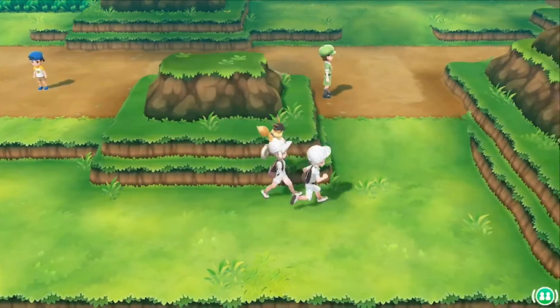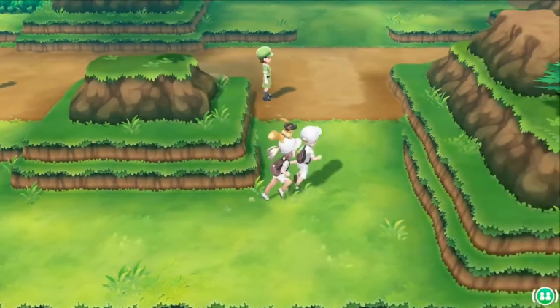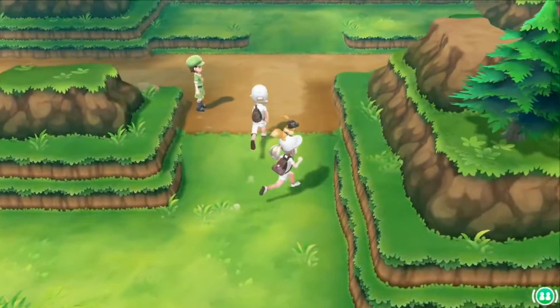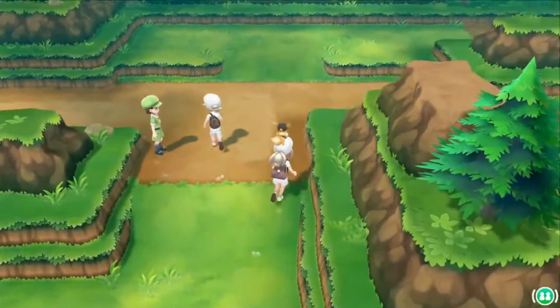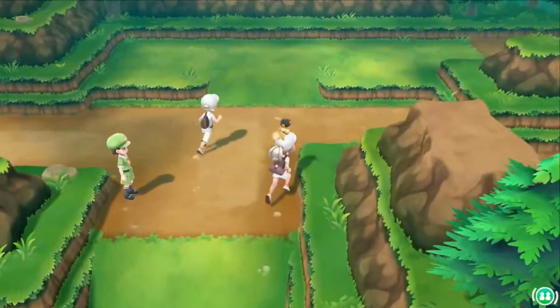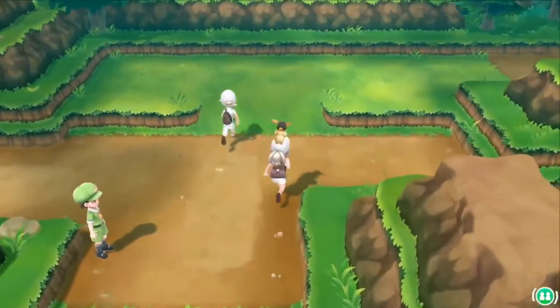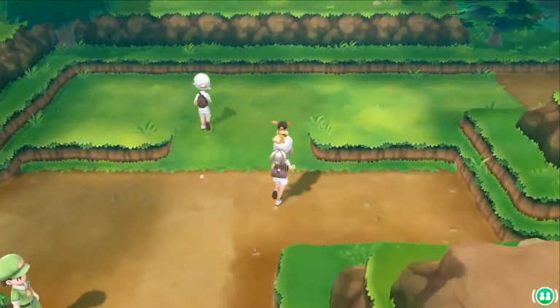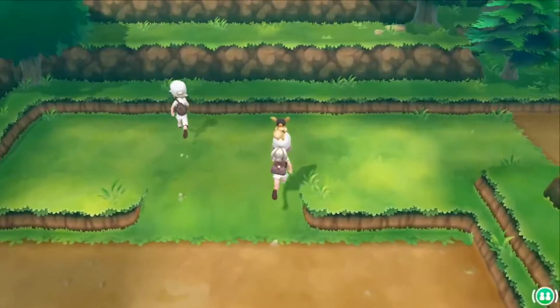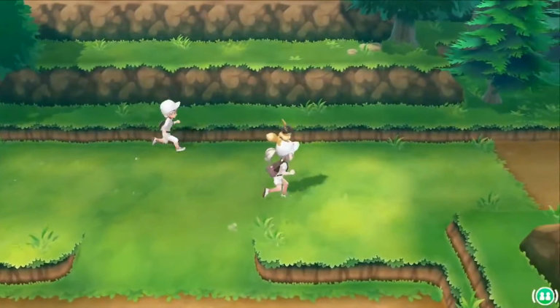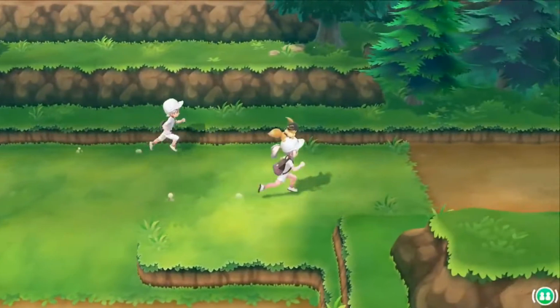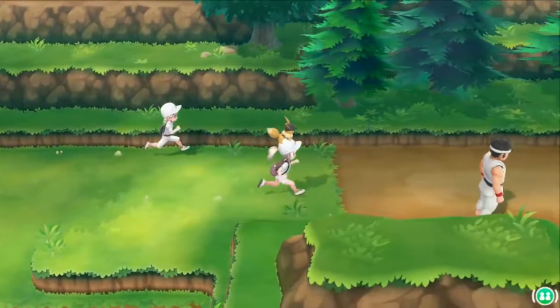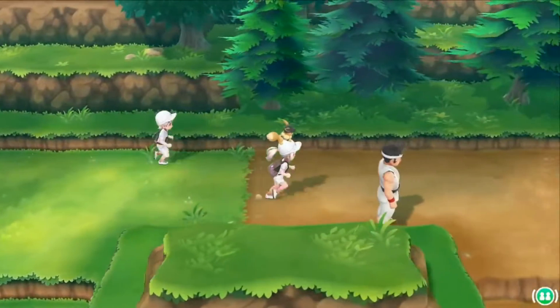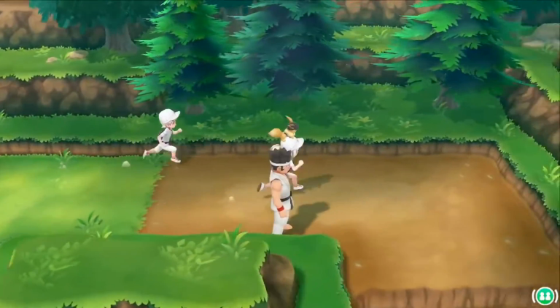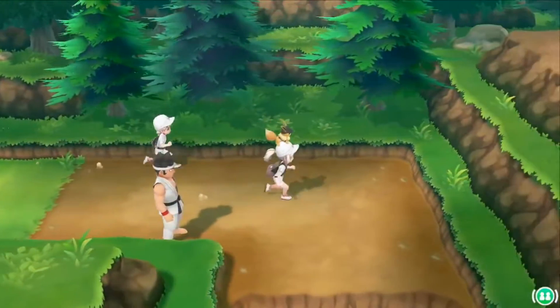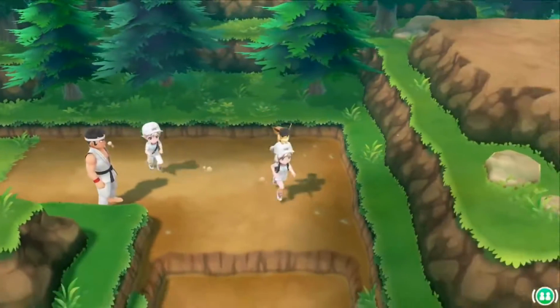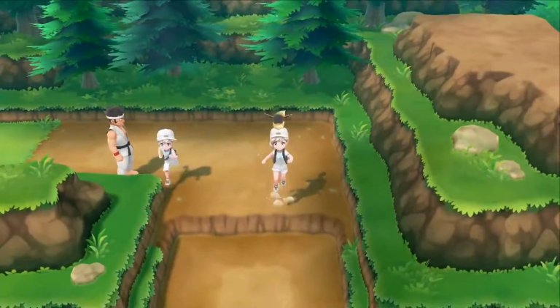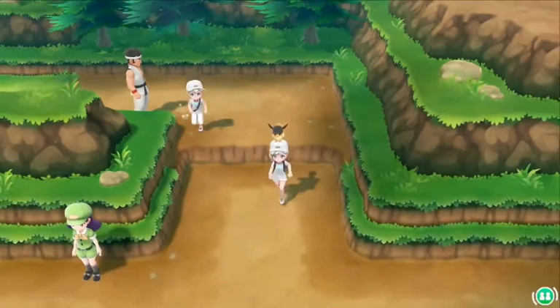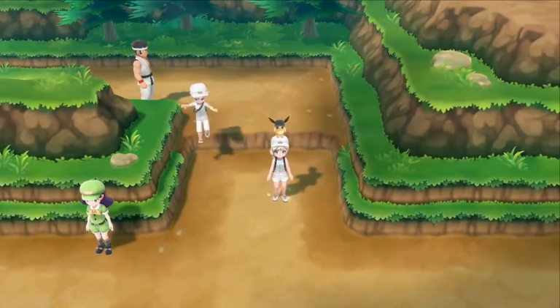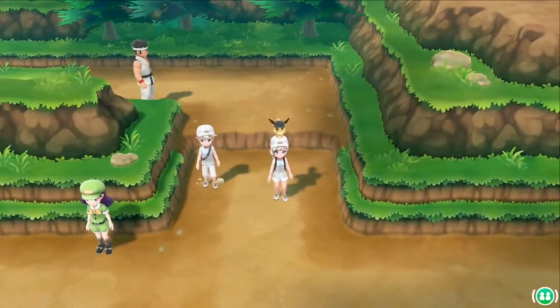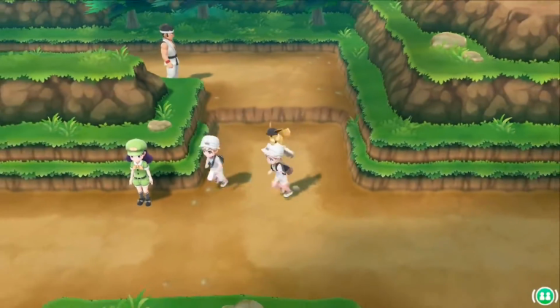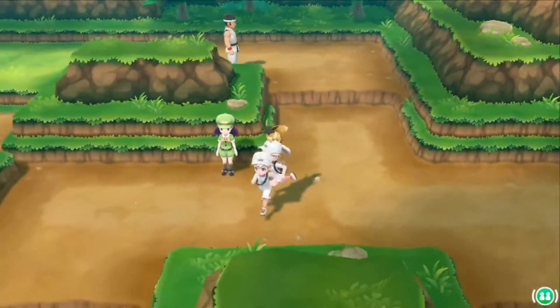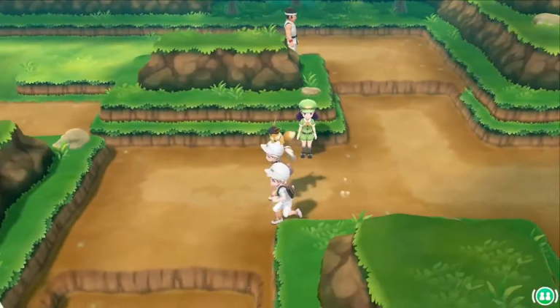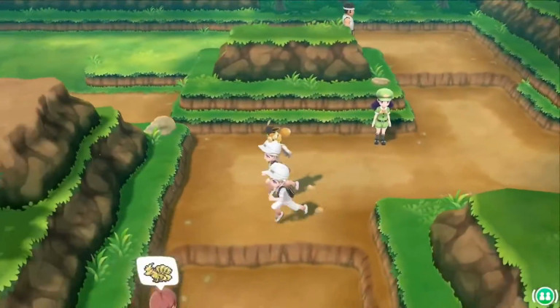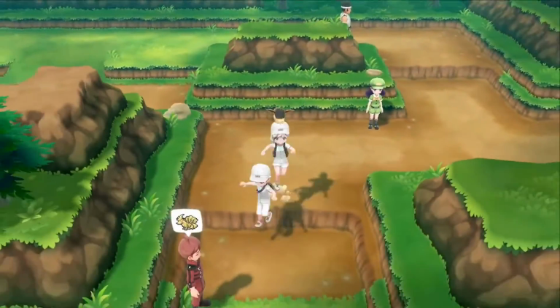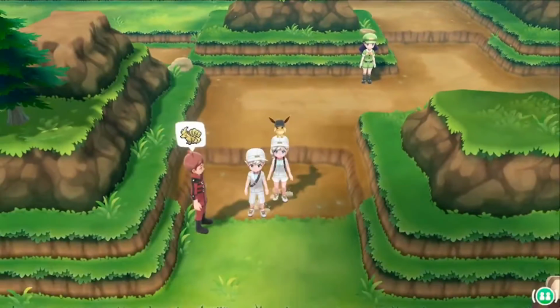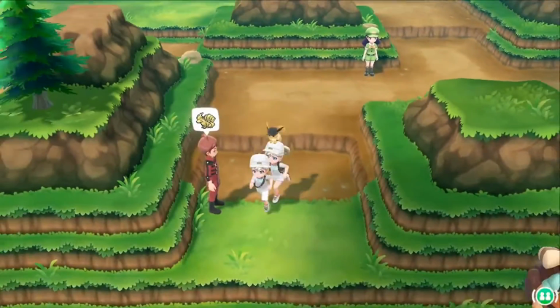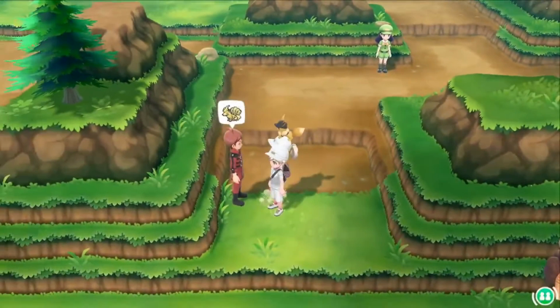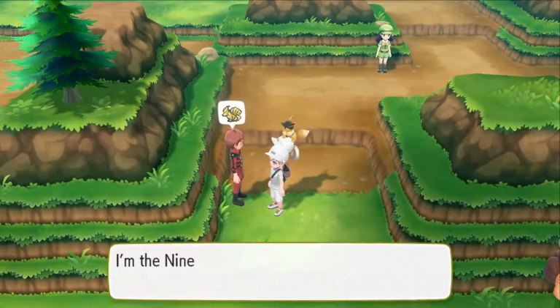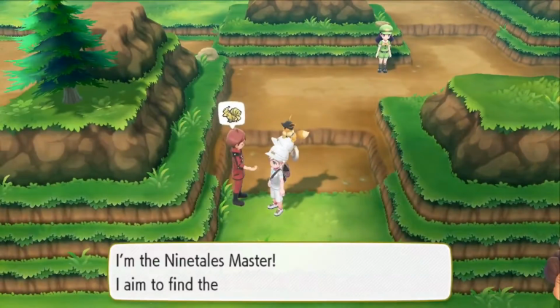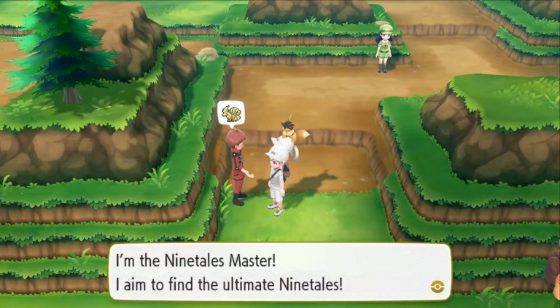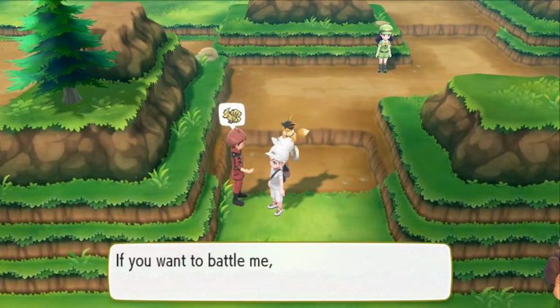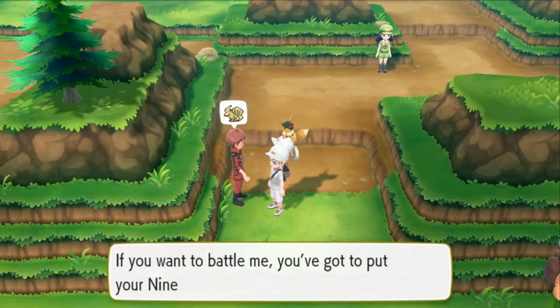The Ninetales master trainer you can find on Route 9, between Cerulean City and the Rock Tunnel.